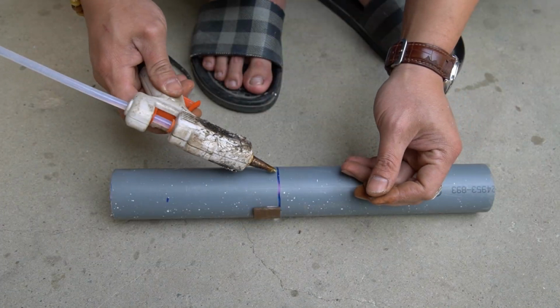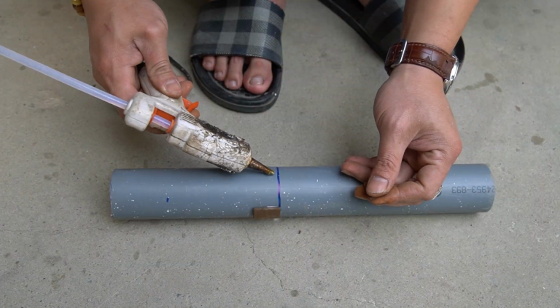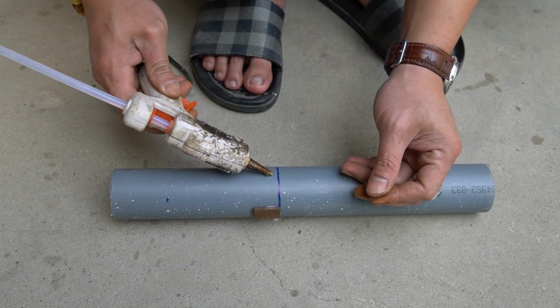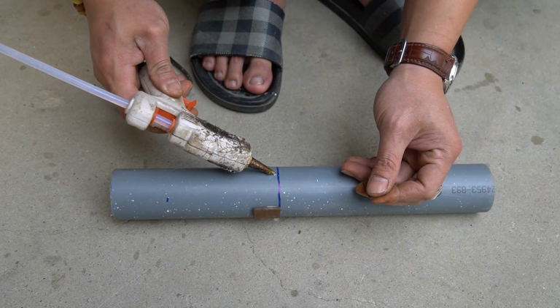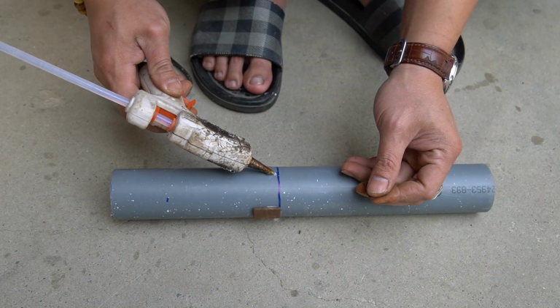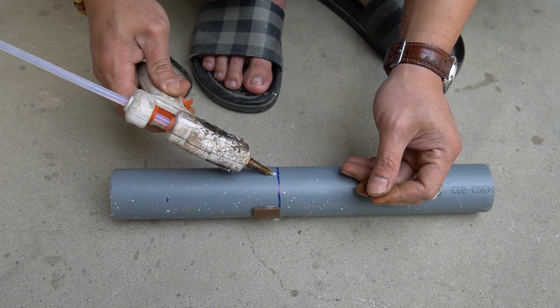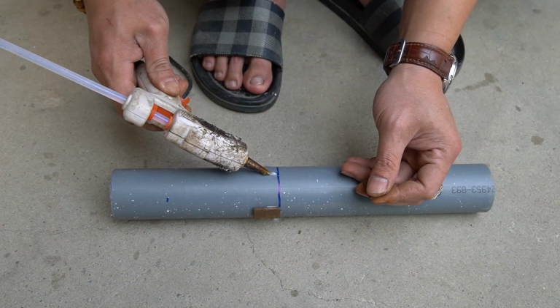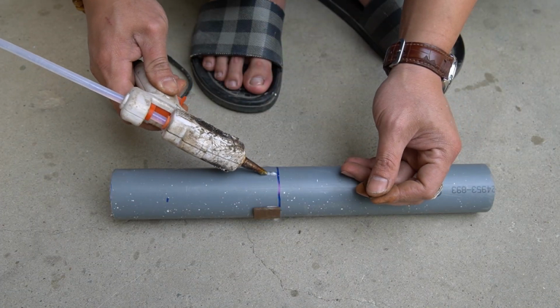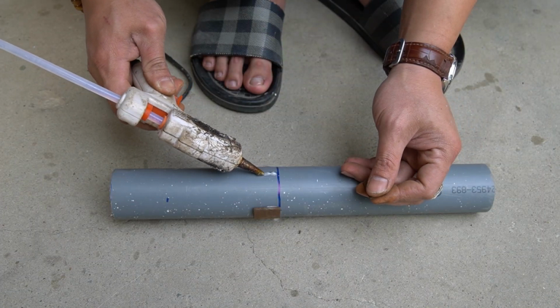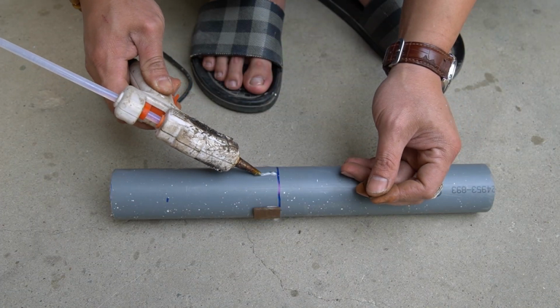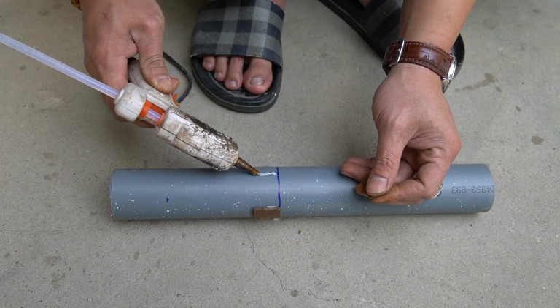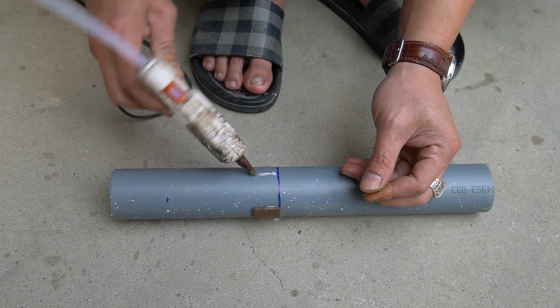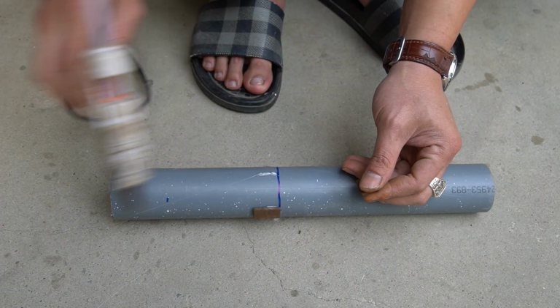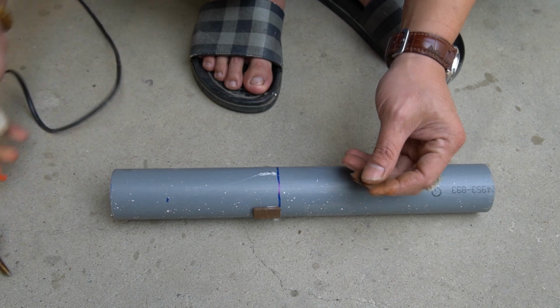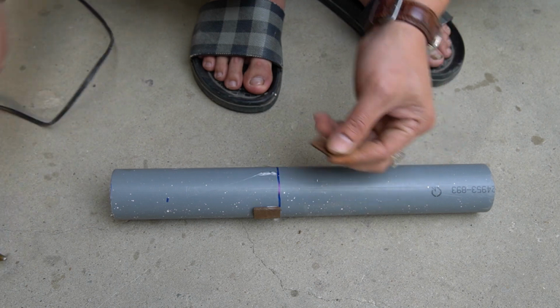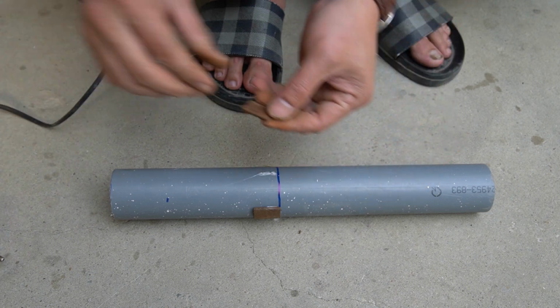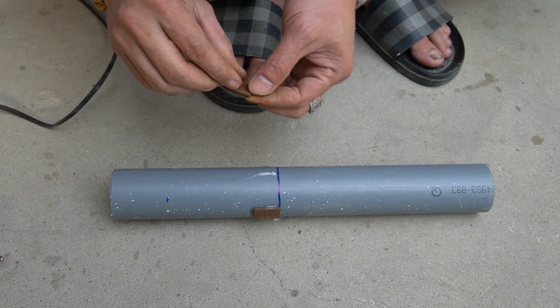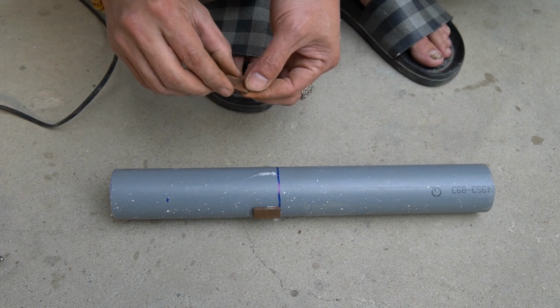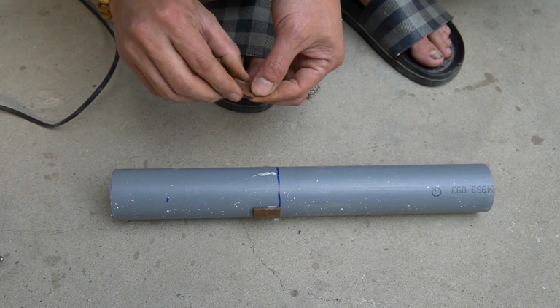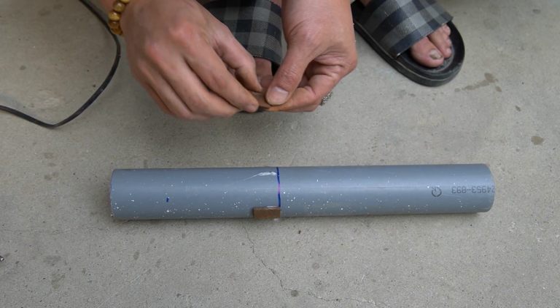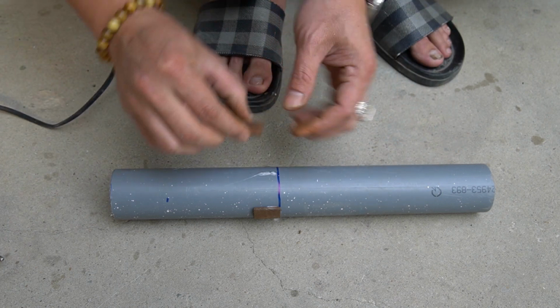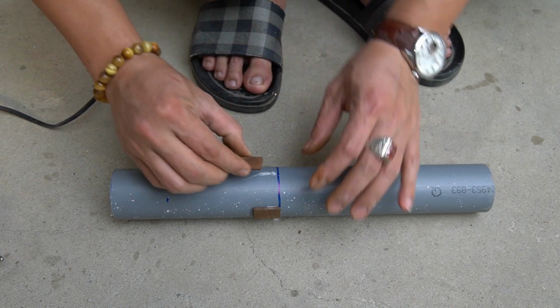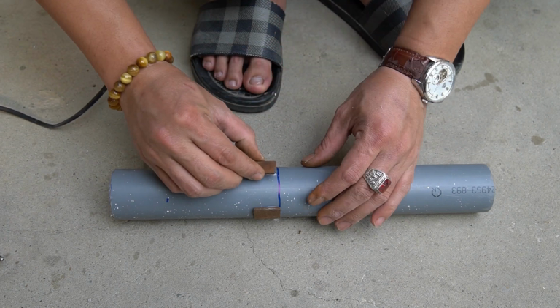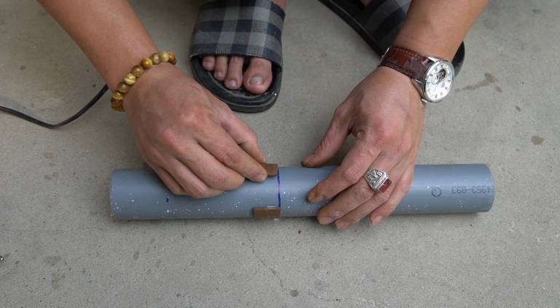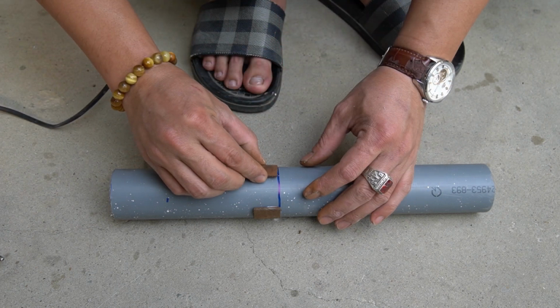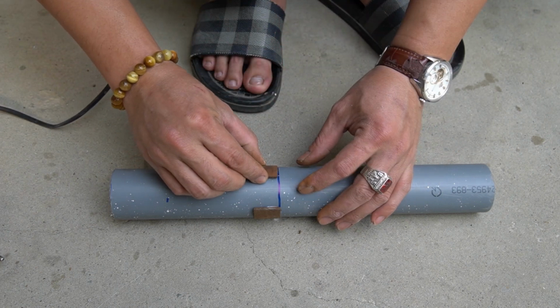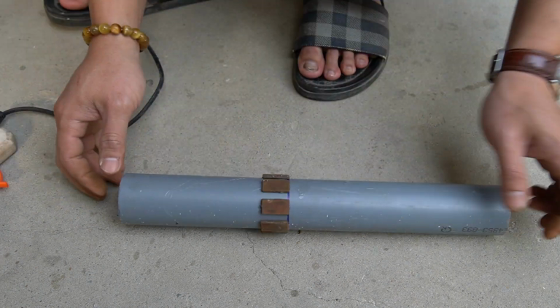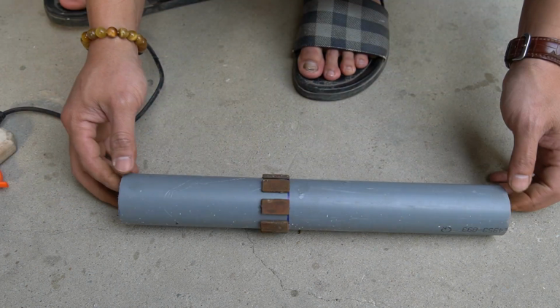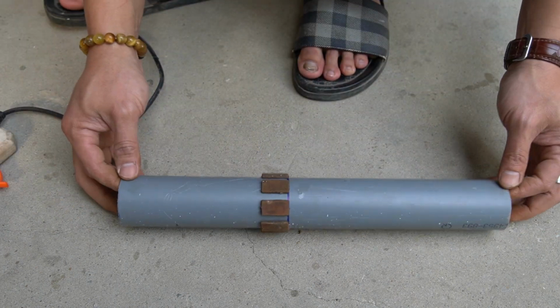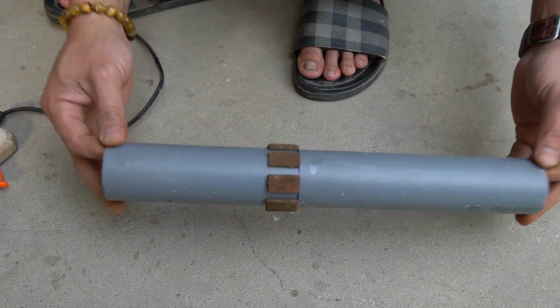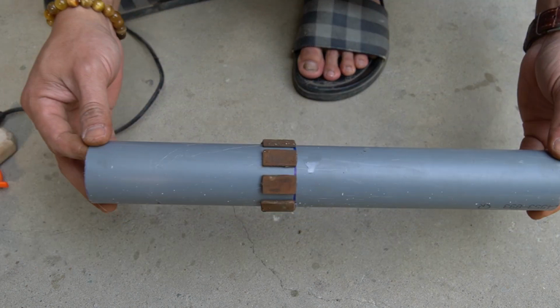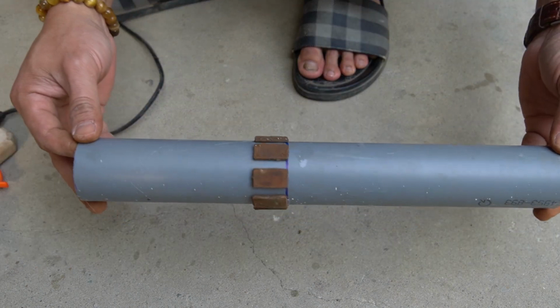I will glue the magnets around the PVC pipe, 5 millimeters apart.